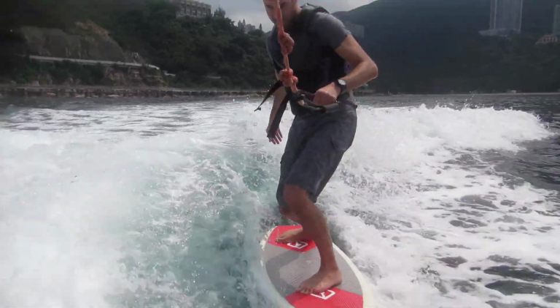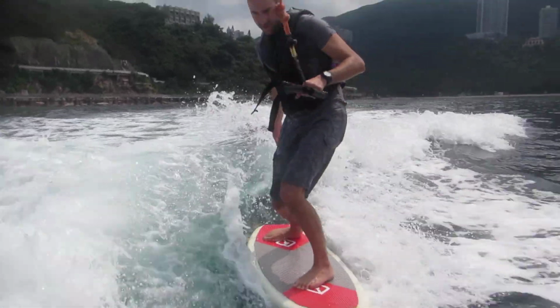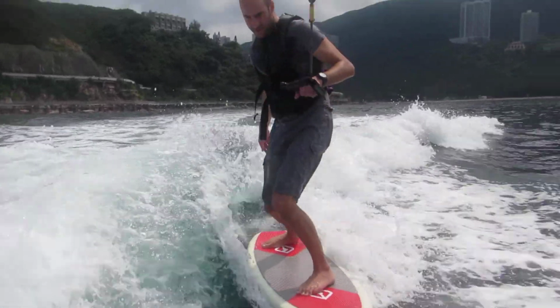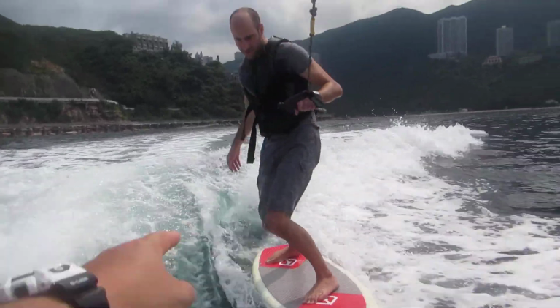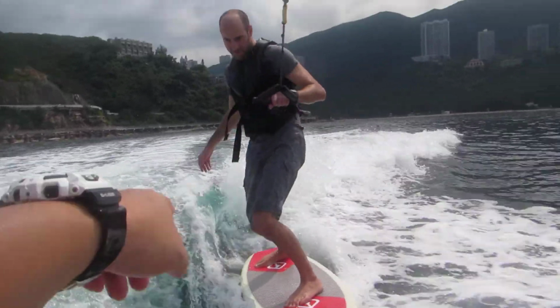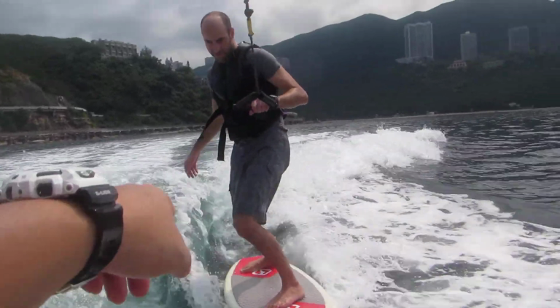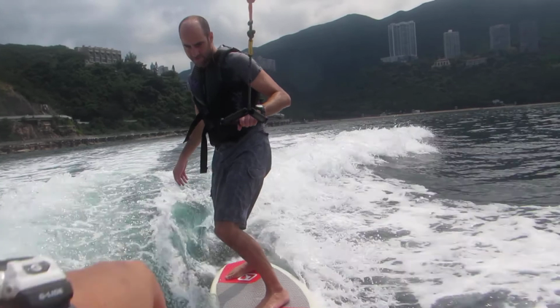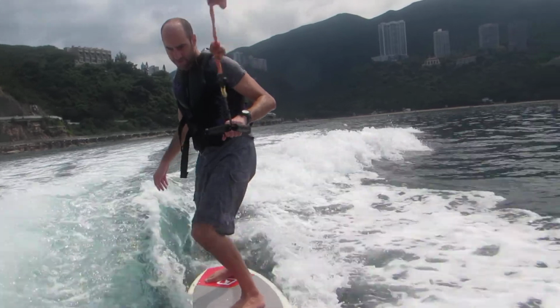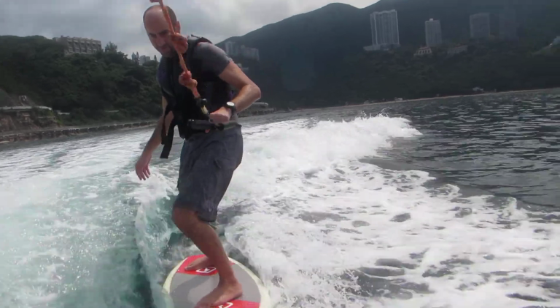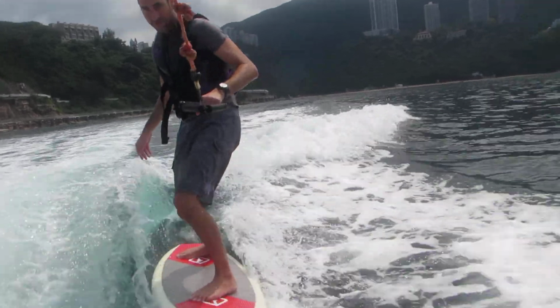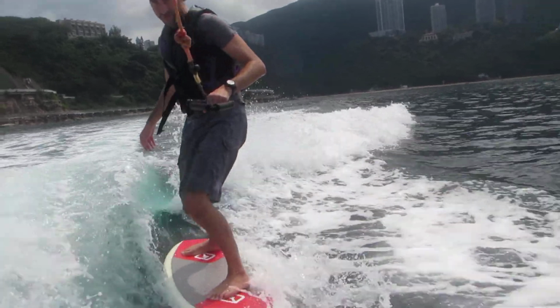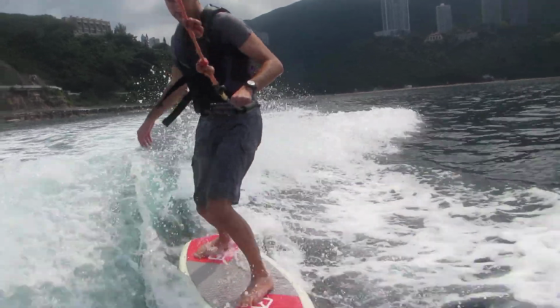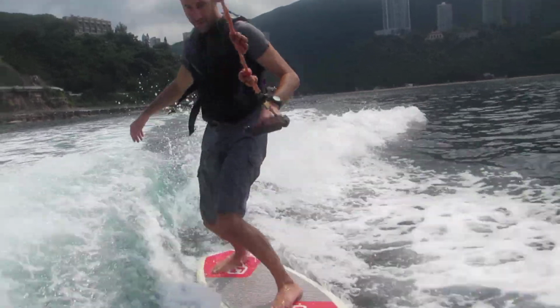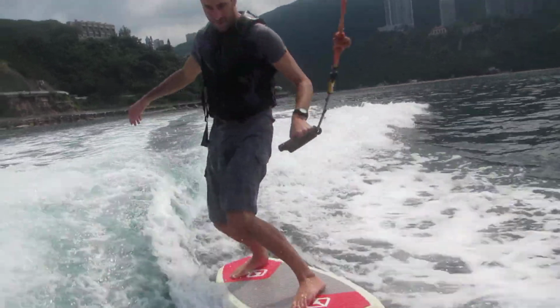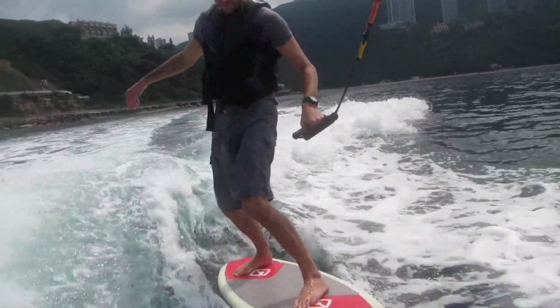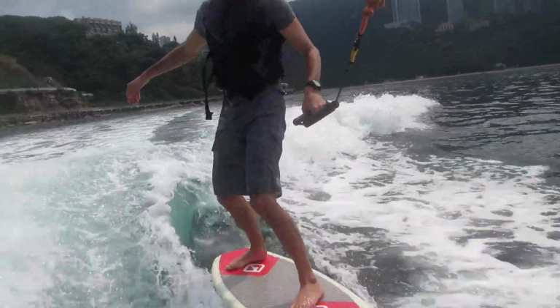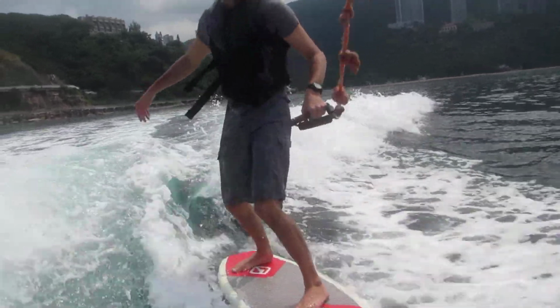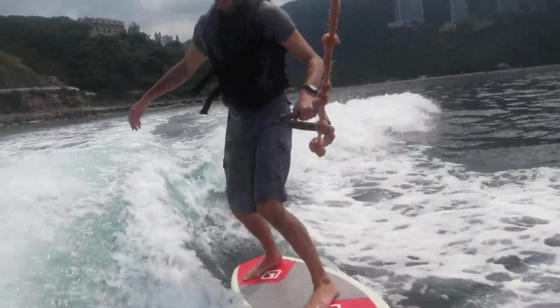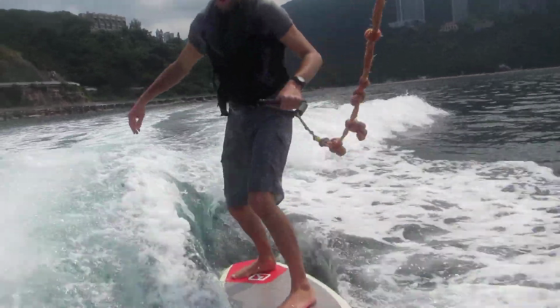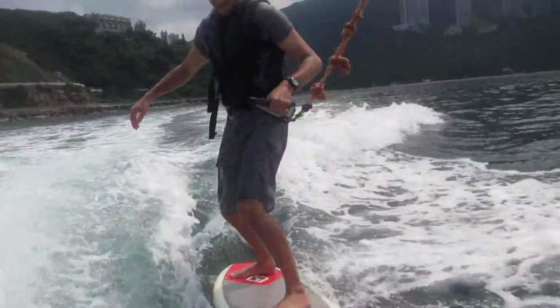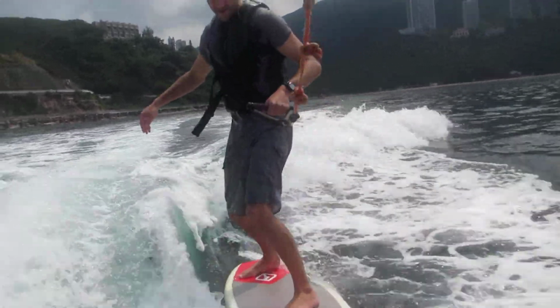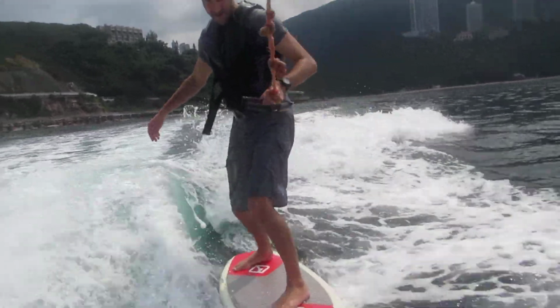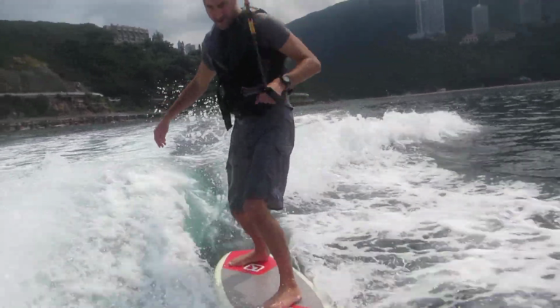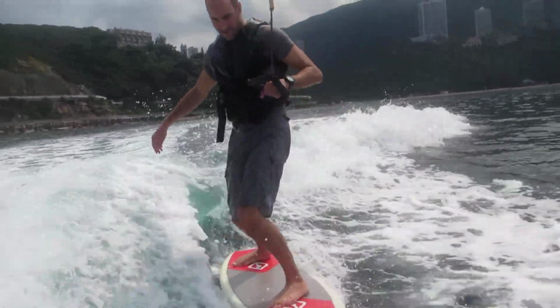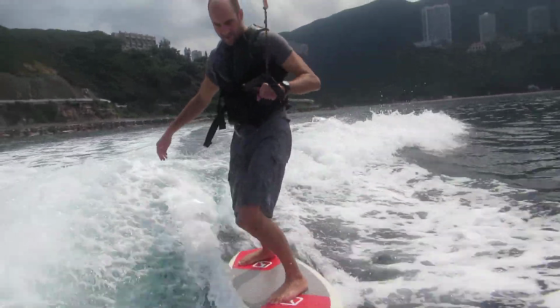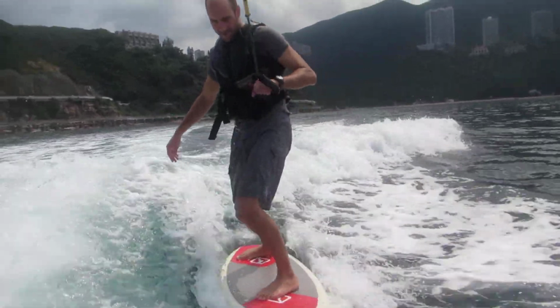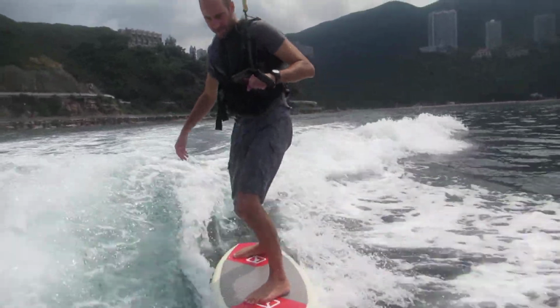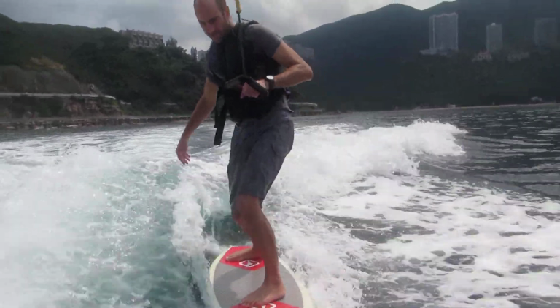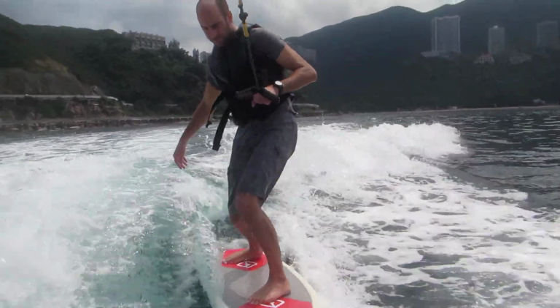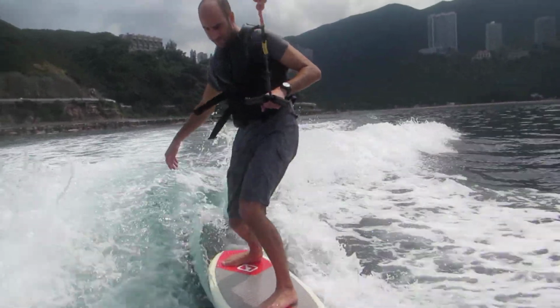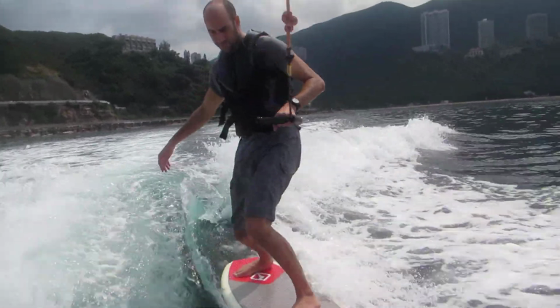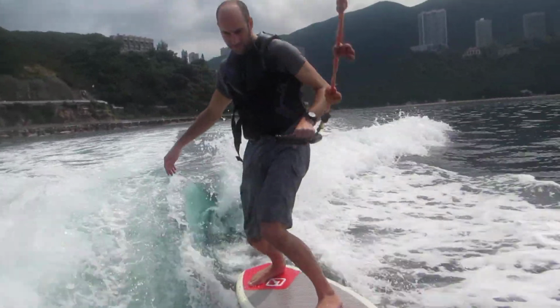Now your back knee is bending — we want your front knee bending. That's it, front knee bending.